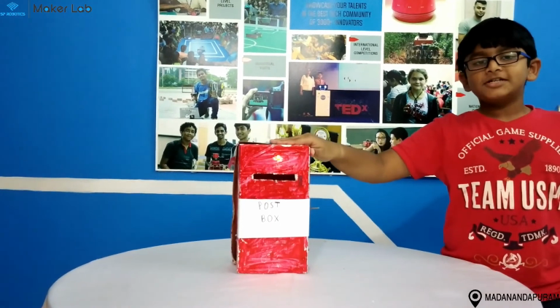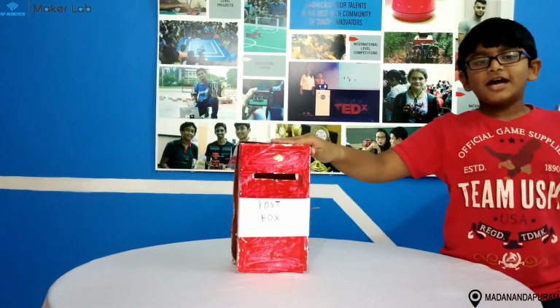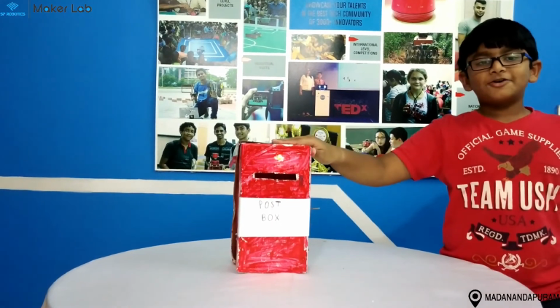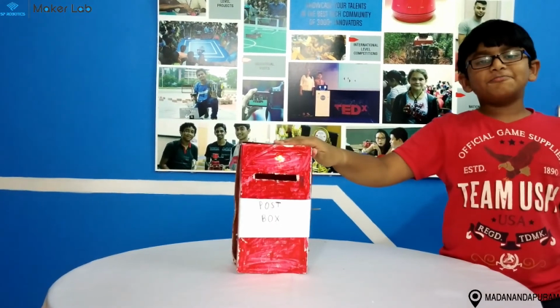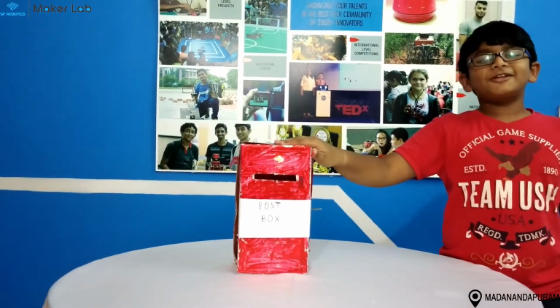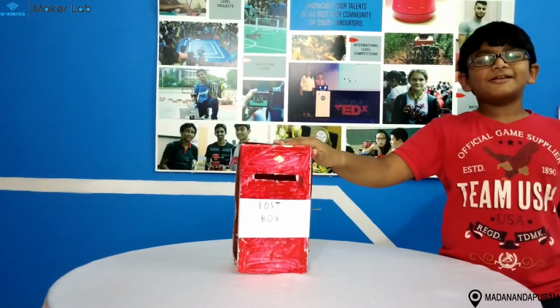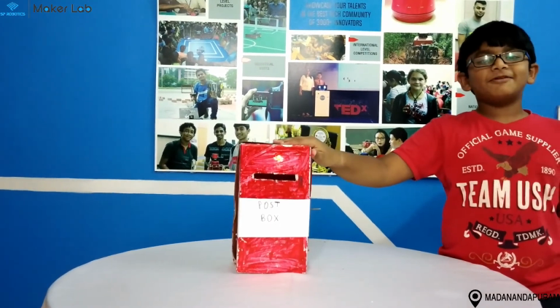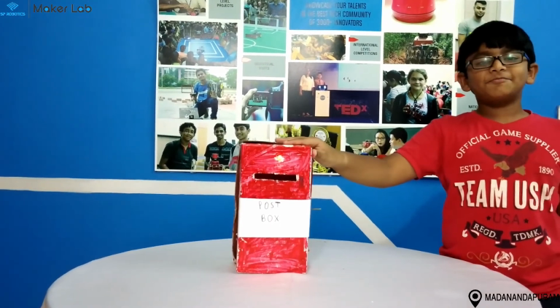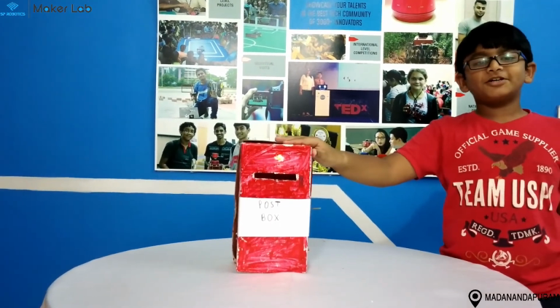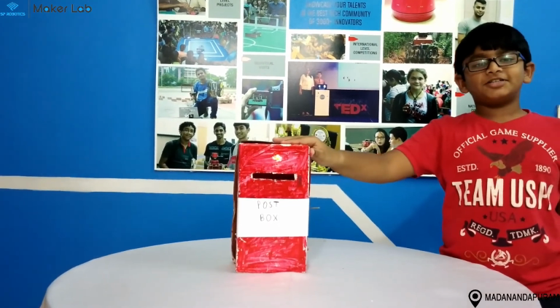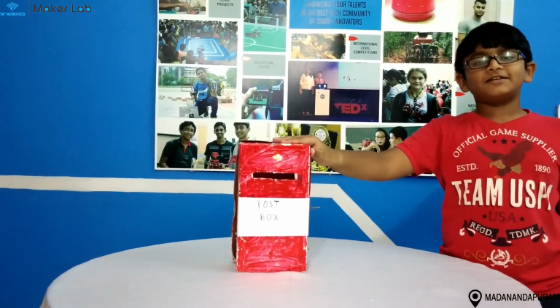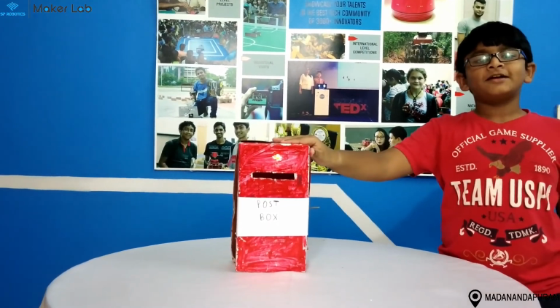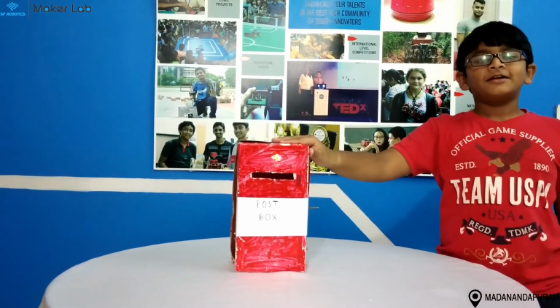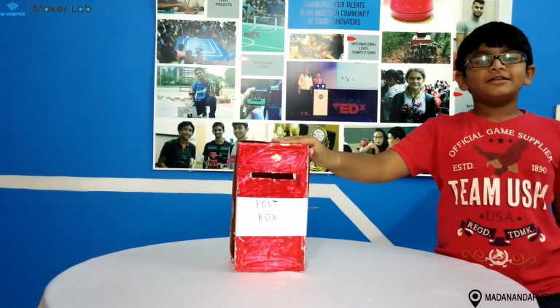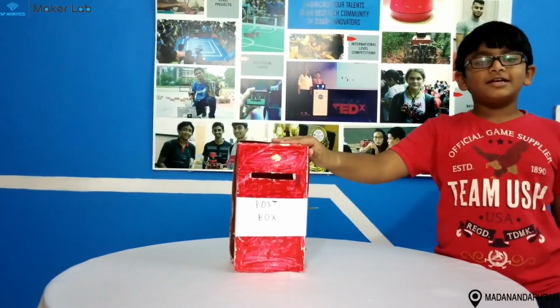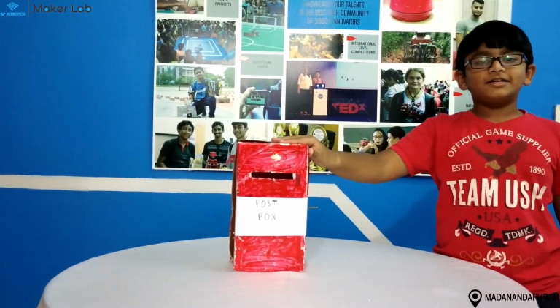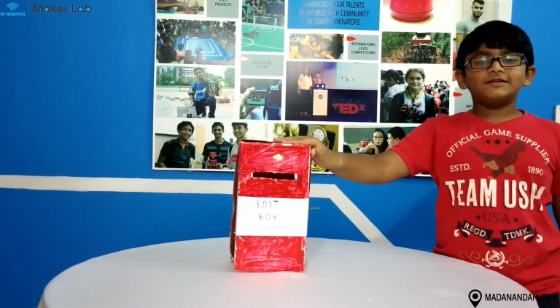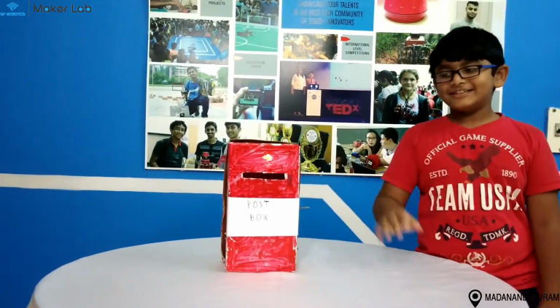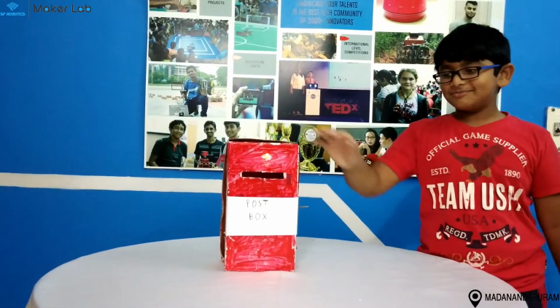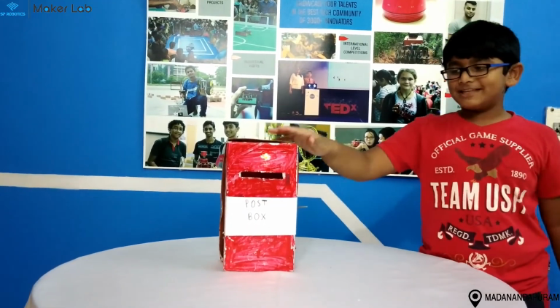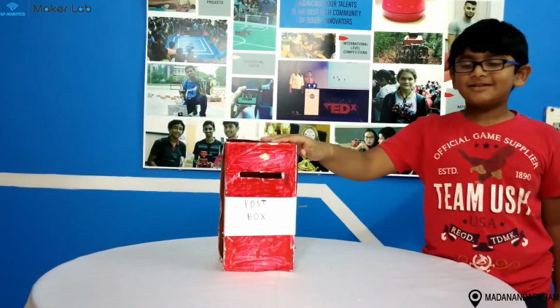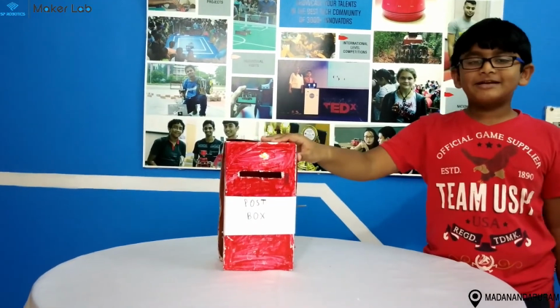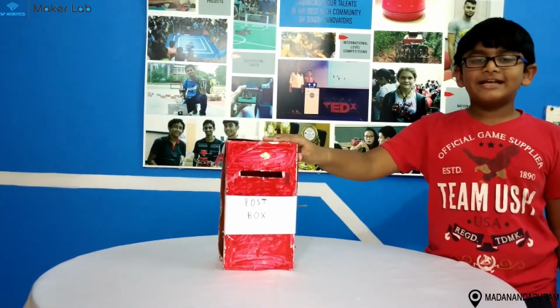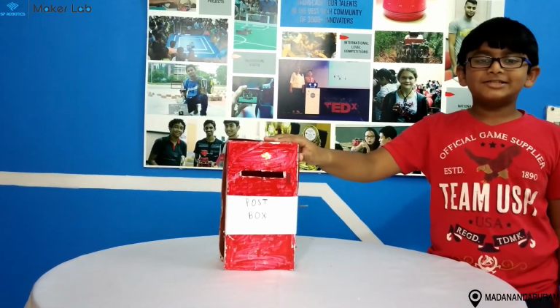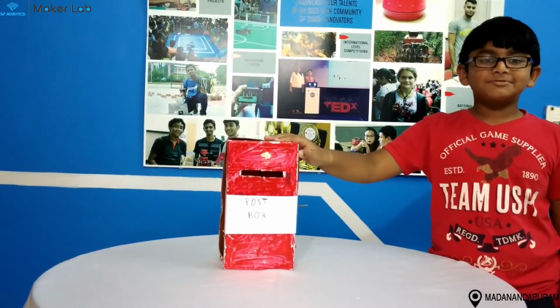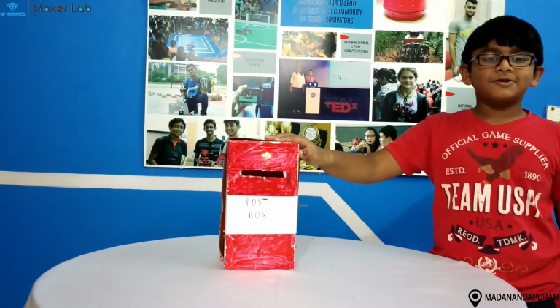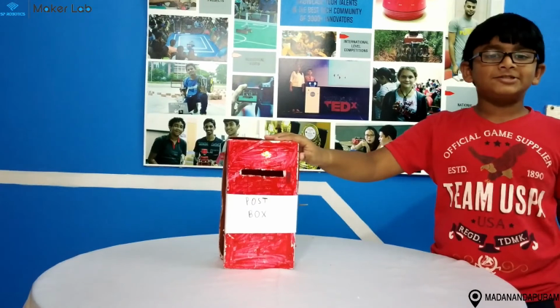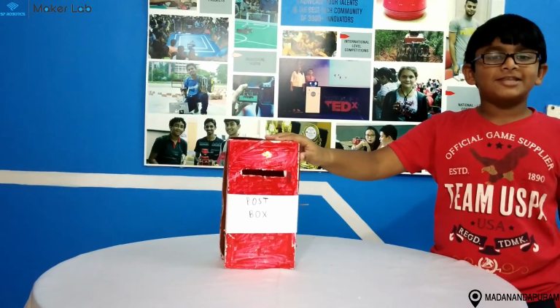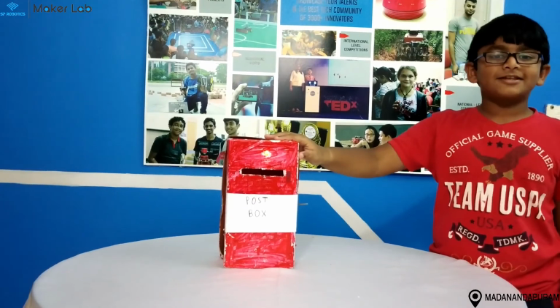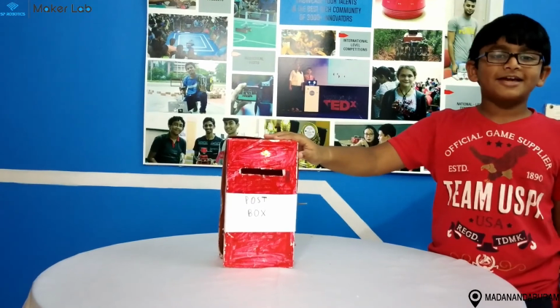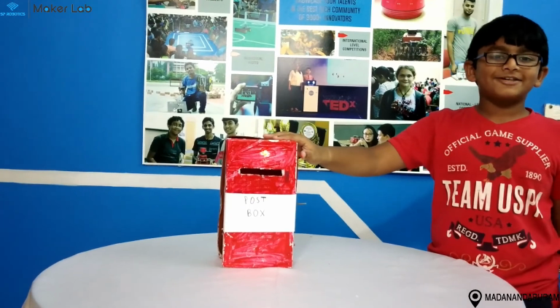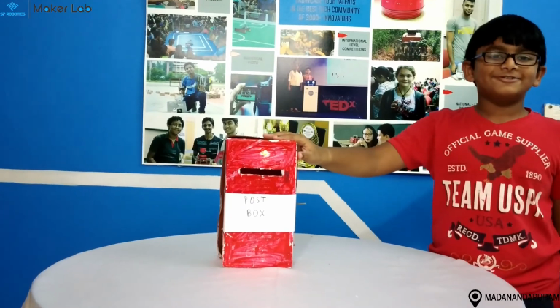I hope you like my project. Let's meet in my next project. Thank you.